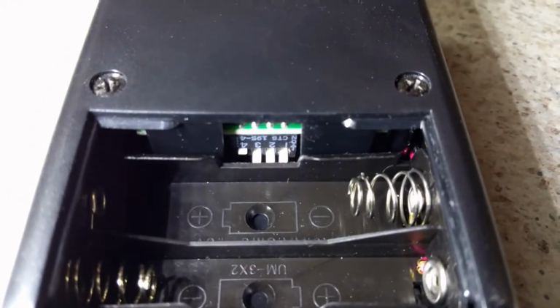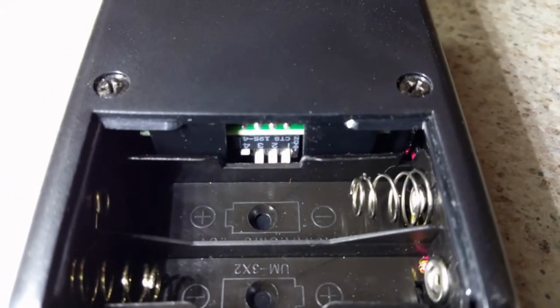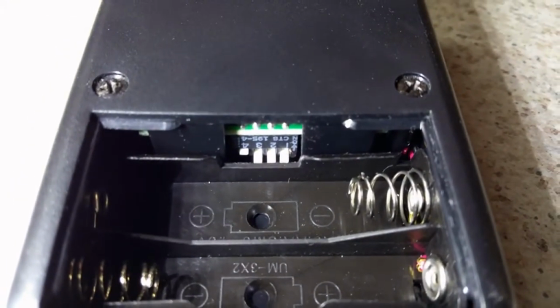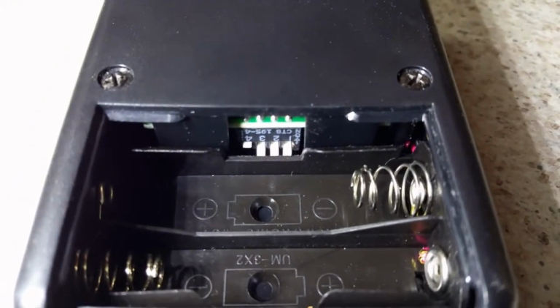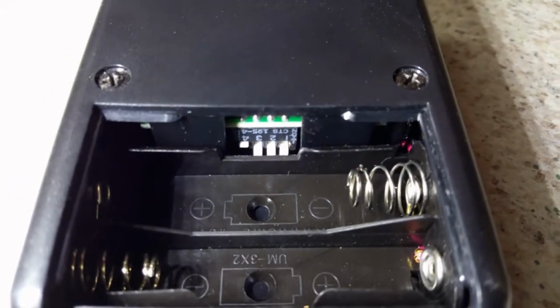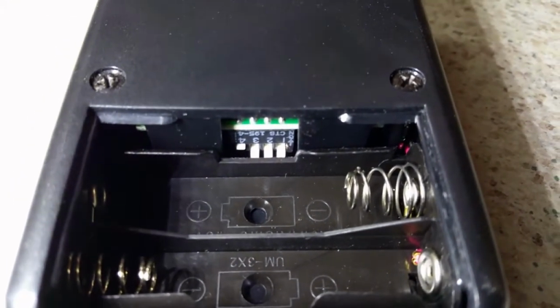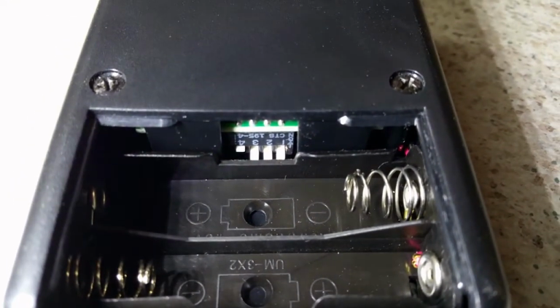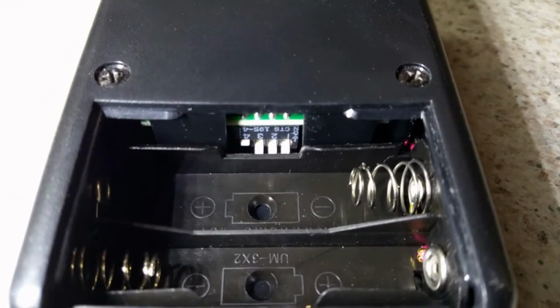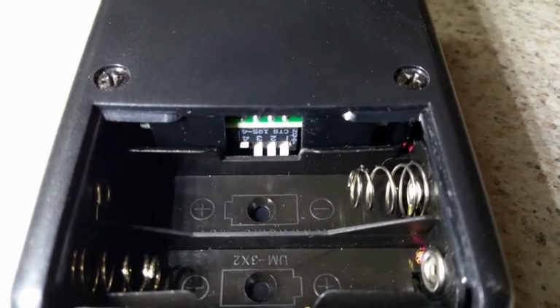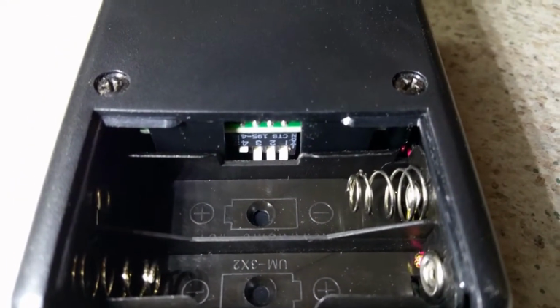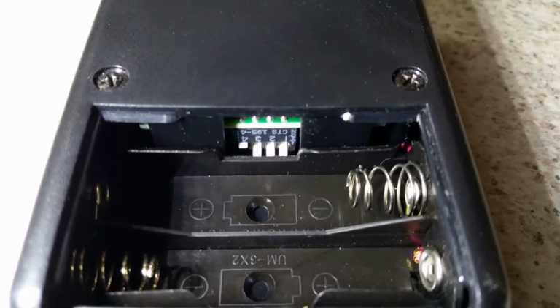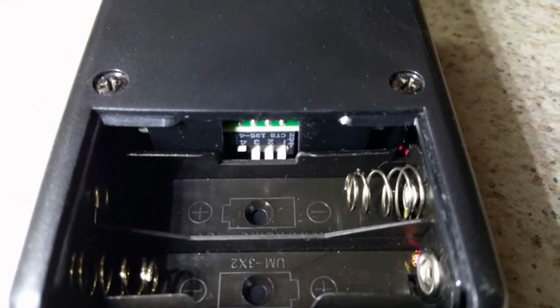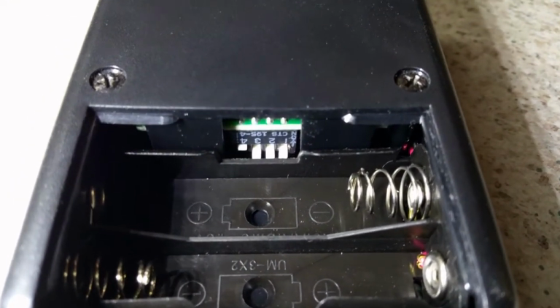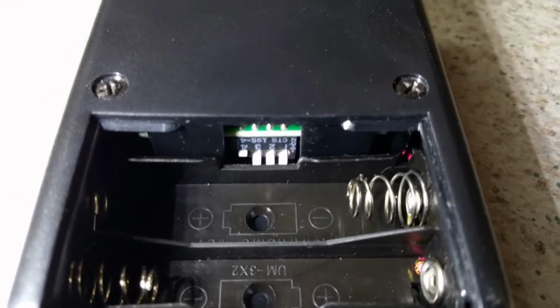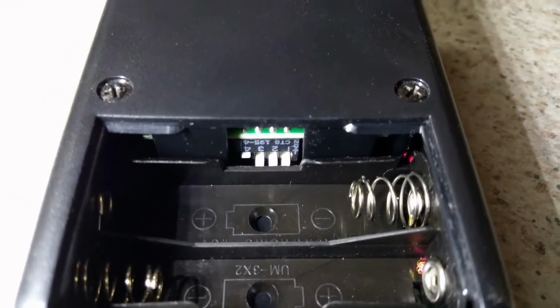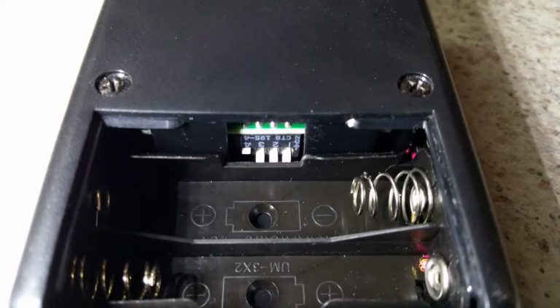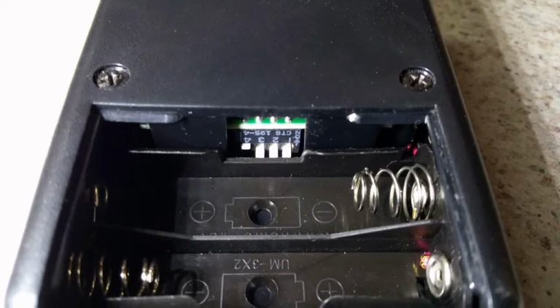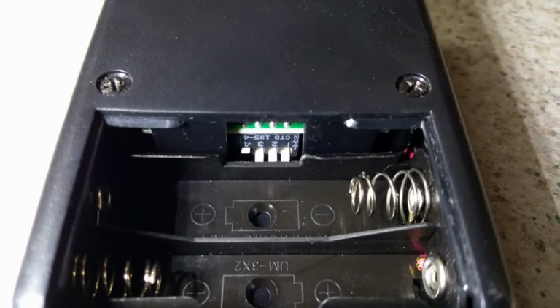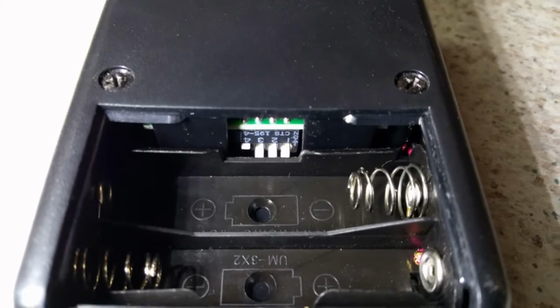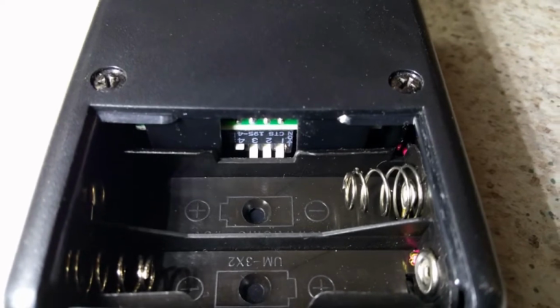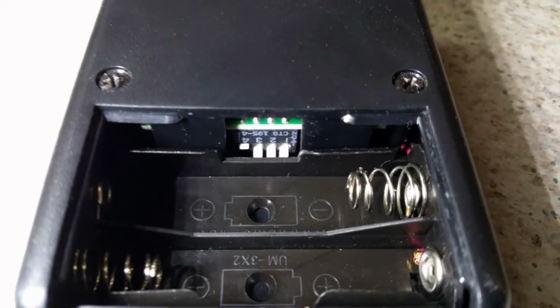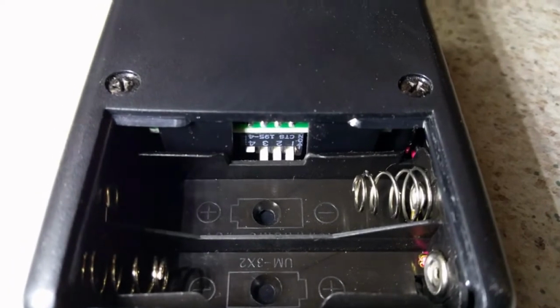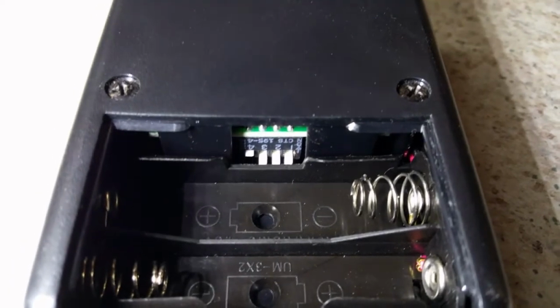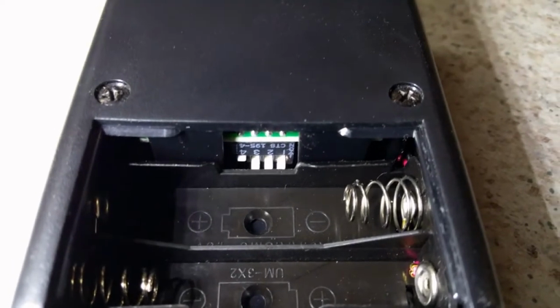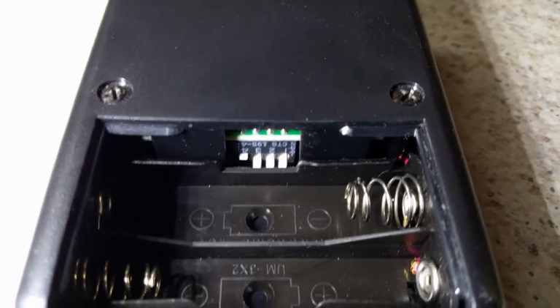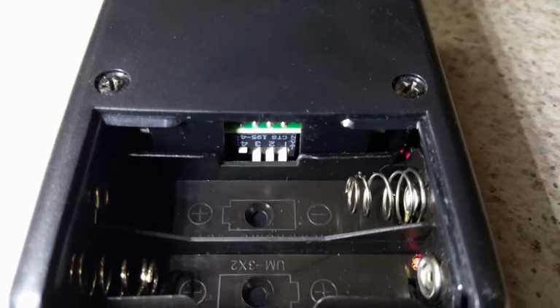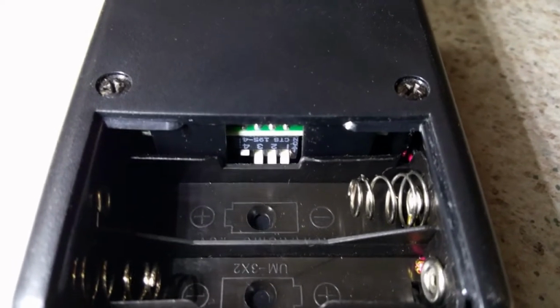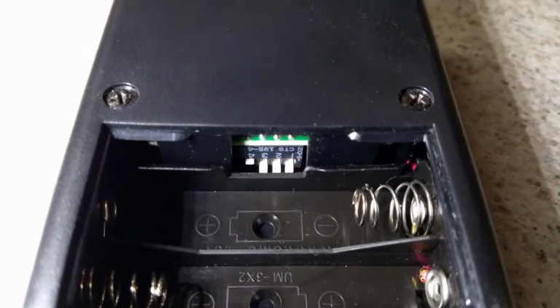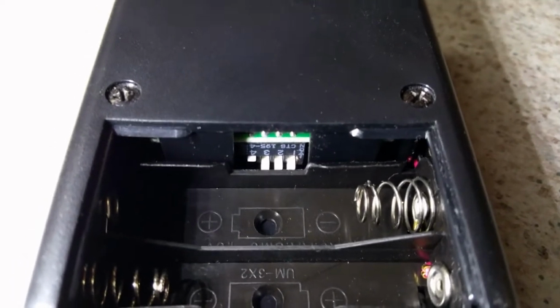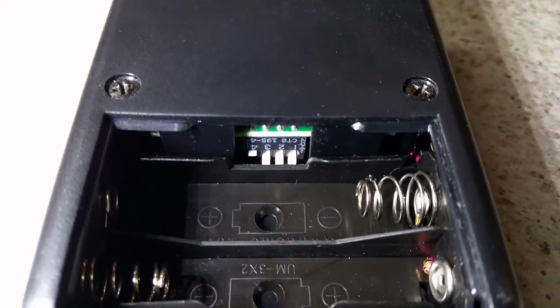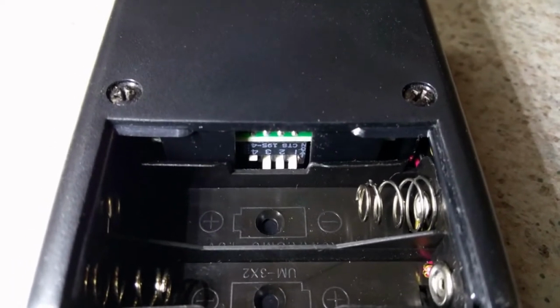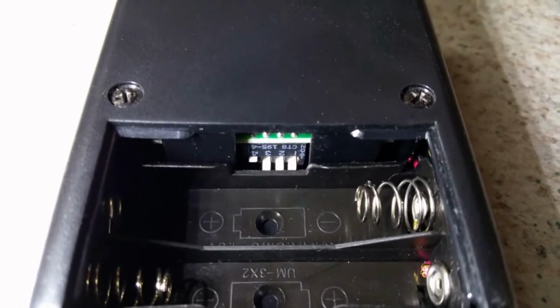Important thing — you see the switches down there. Set switches one, two, and three to off, and four to on. So when you've got it upside down, that's one, two, and three down, and four up.